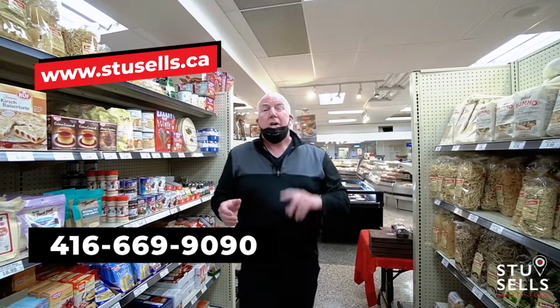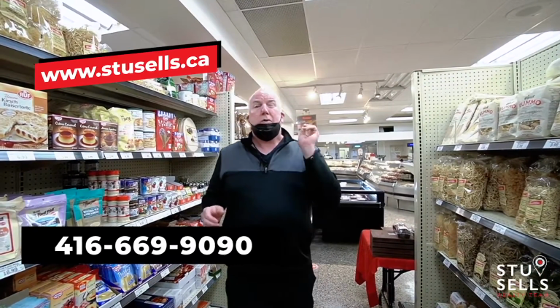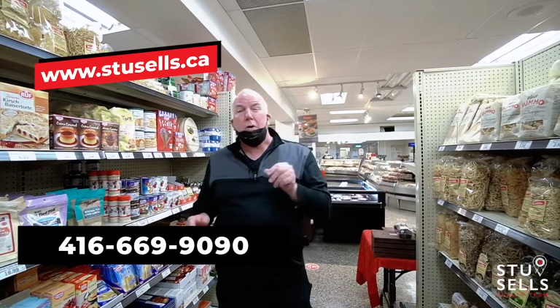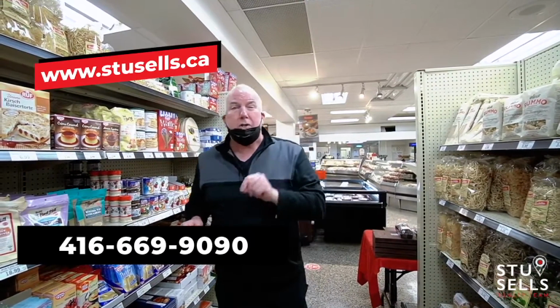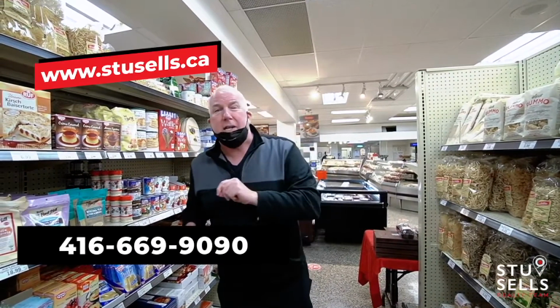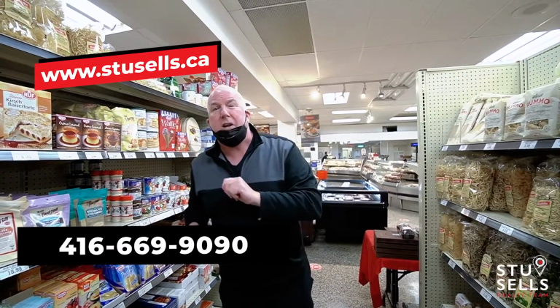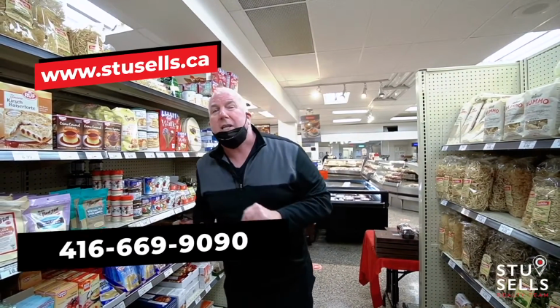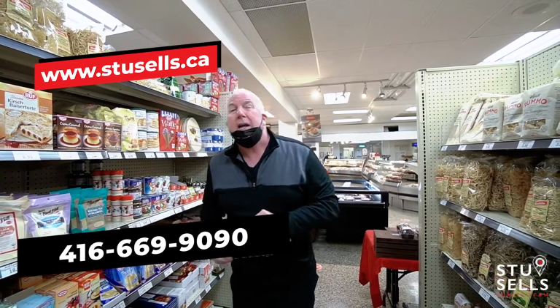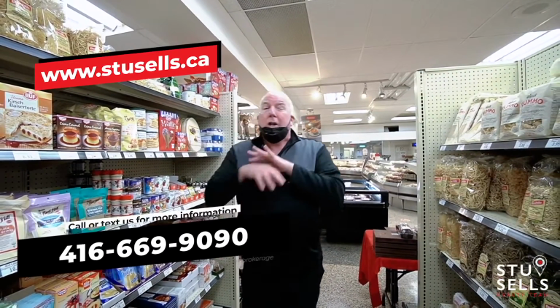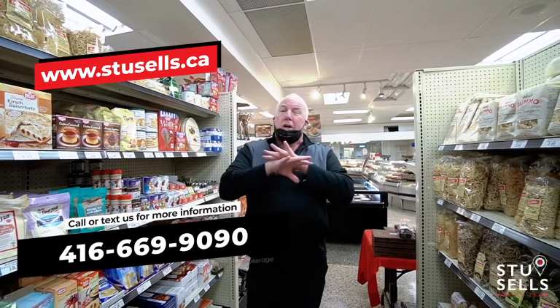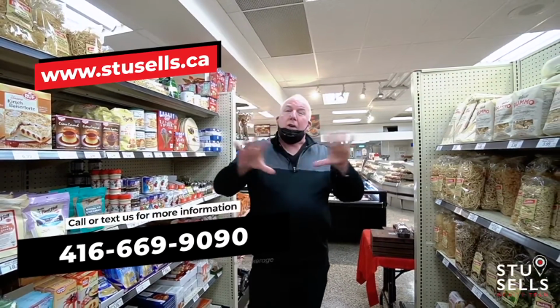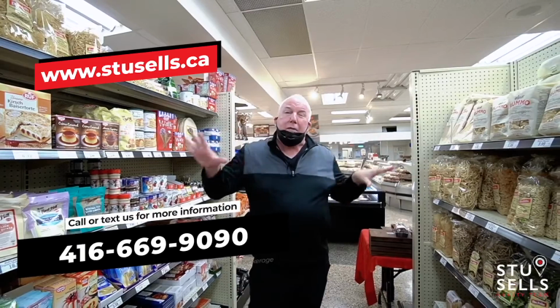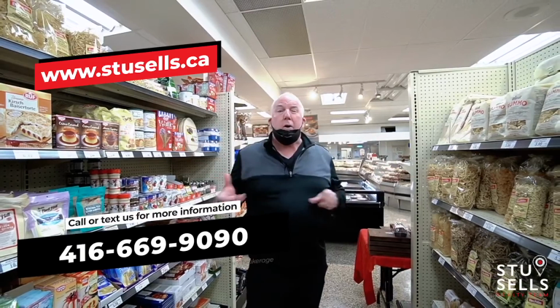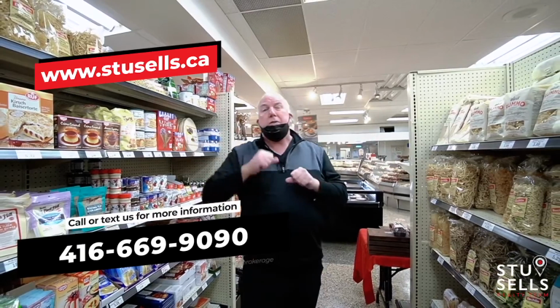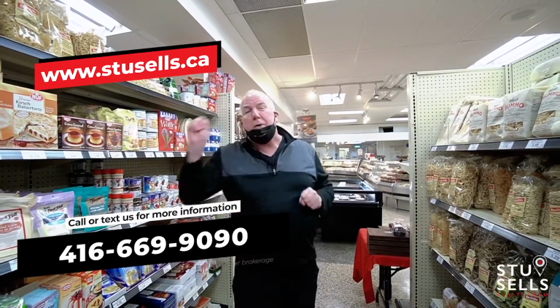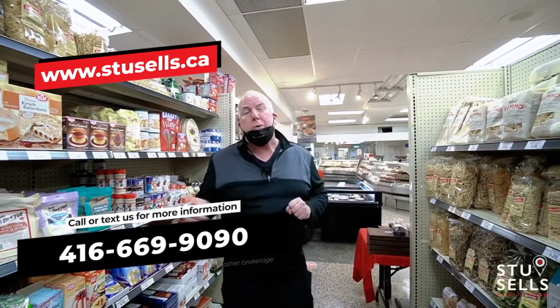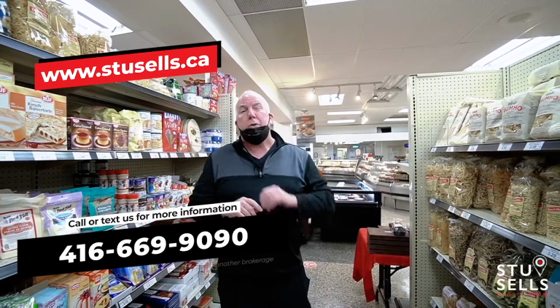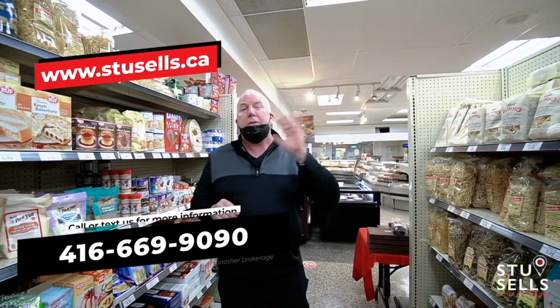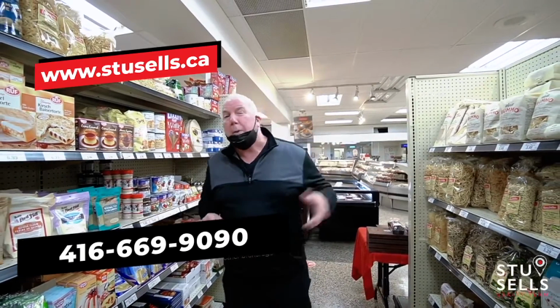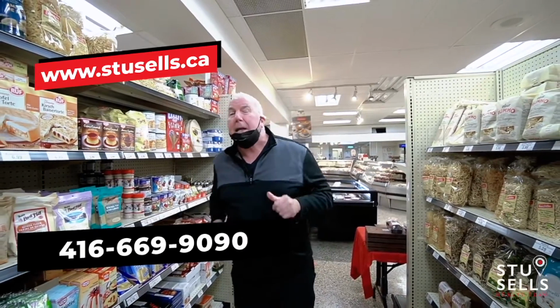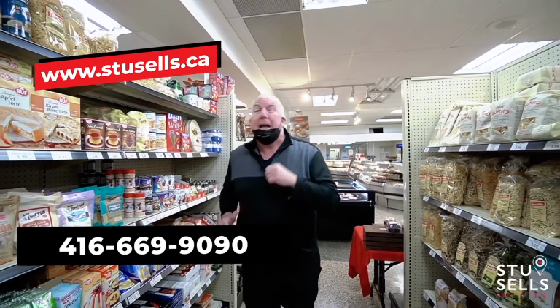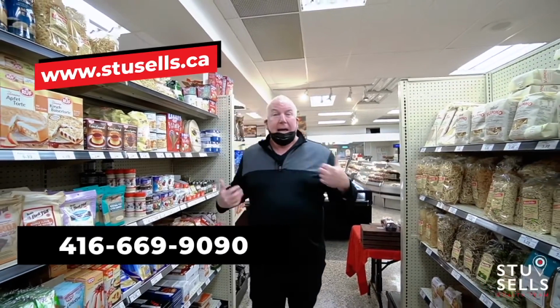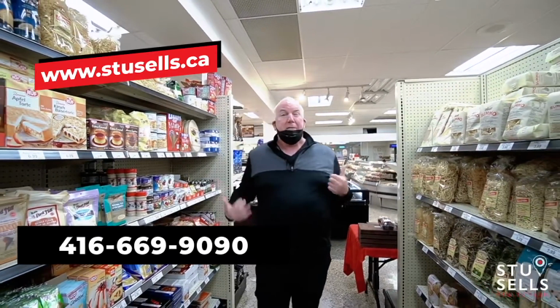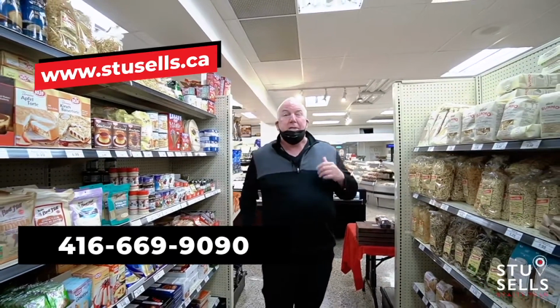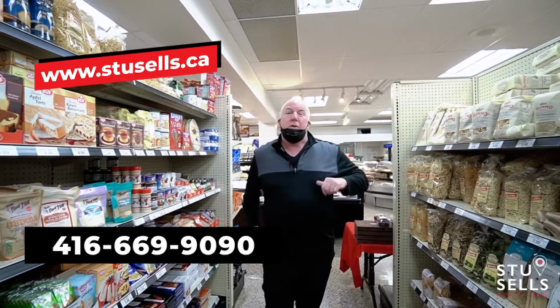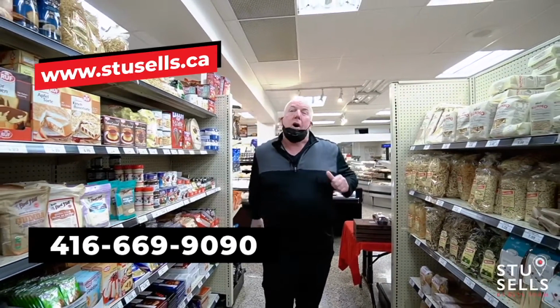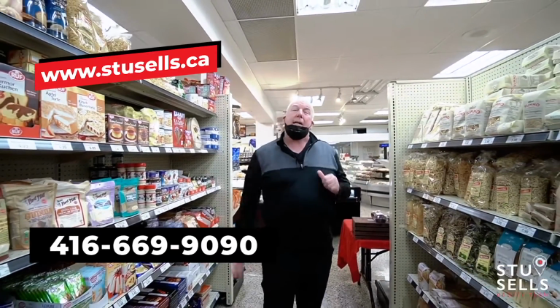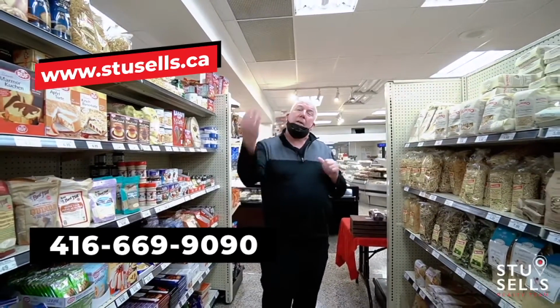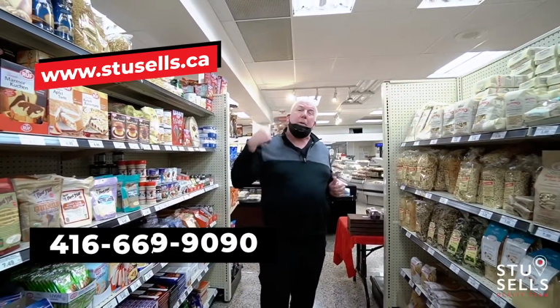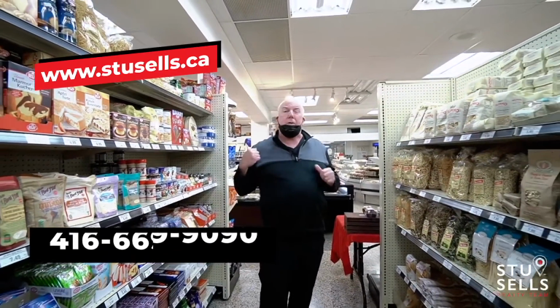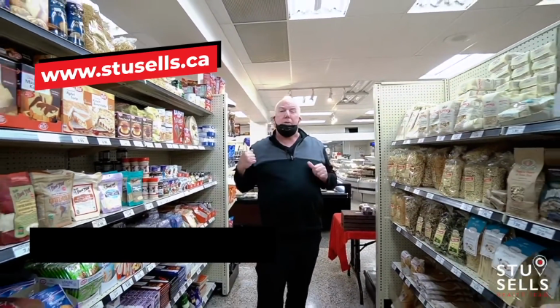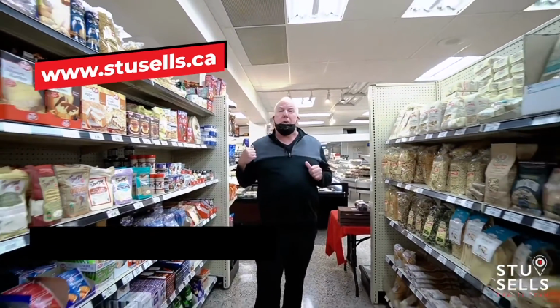Go to StuSales.ca, look at all the photos, the virtual tour, the floor plans, and give me, Stu, a call and come for a personal tour.